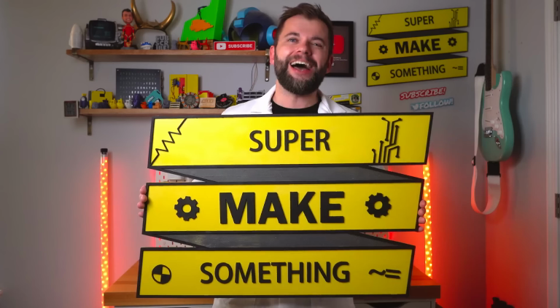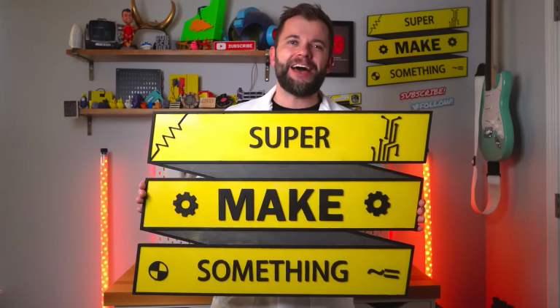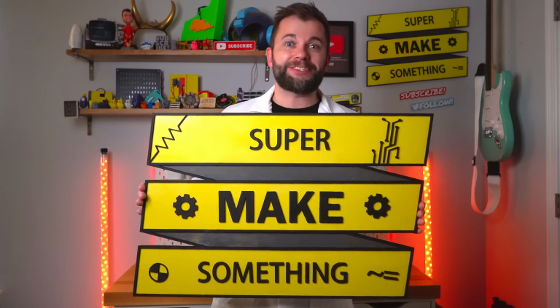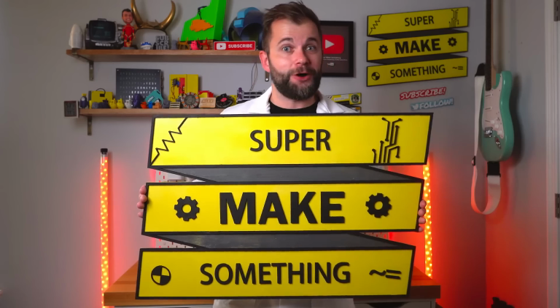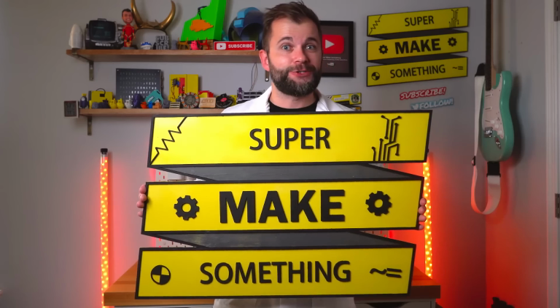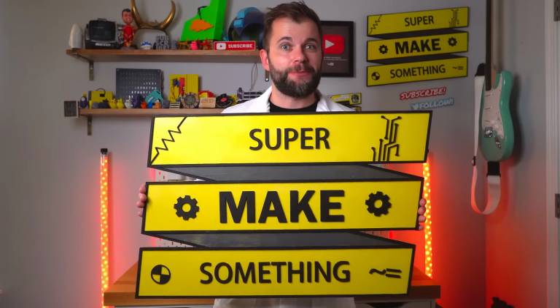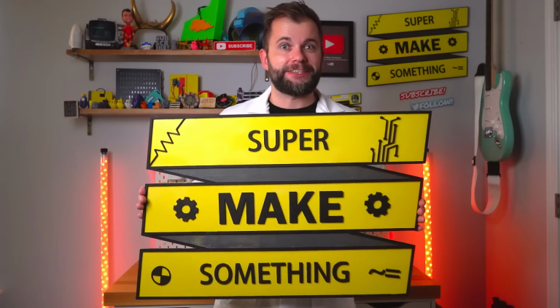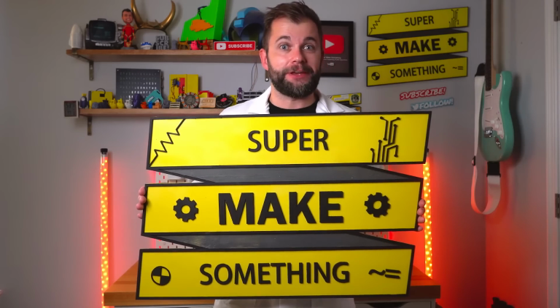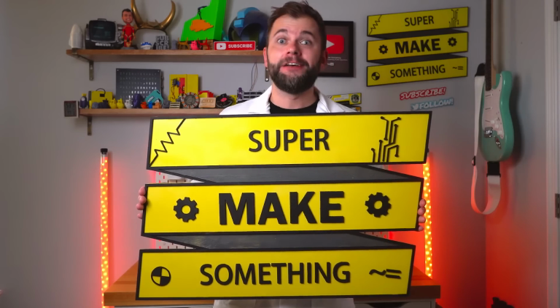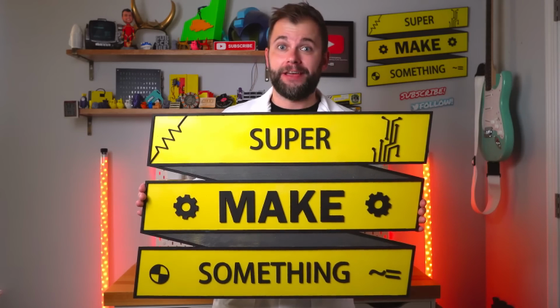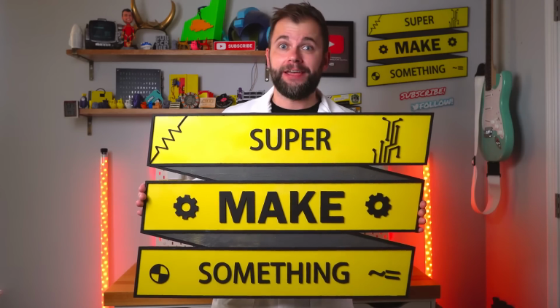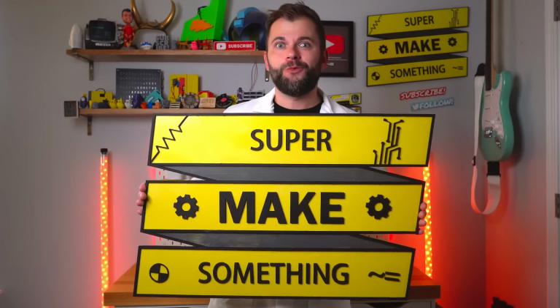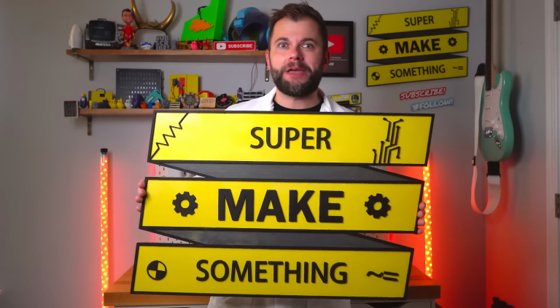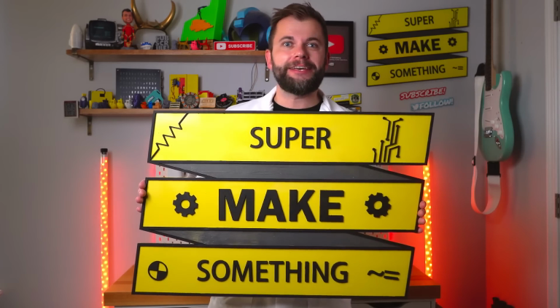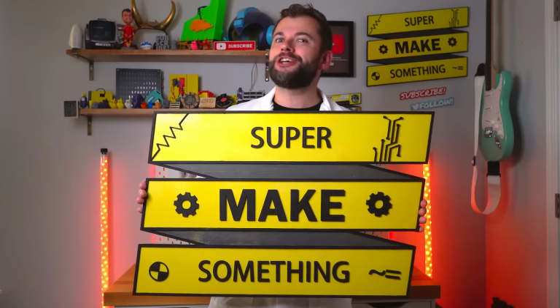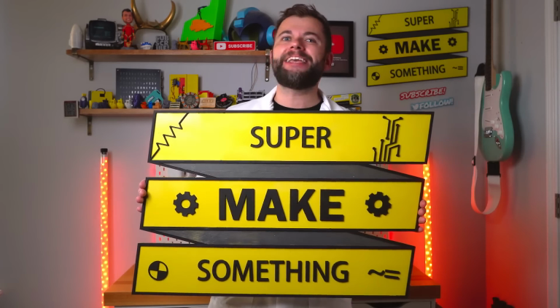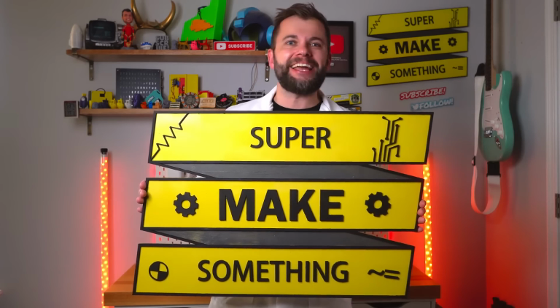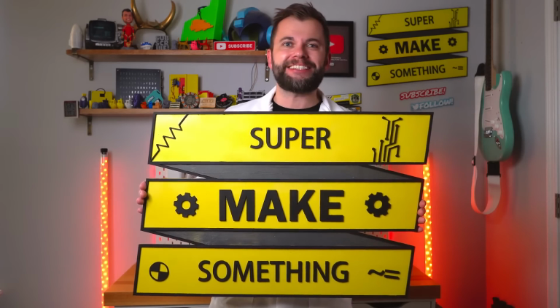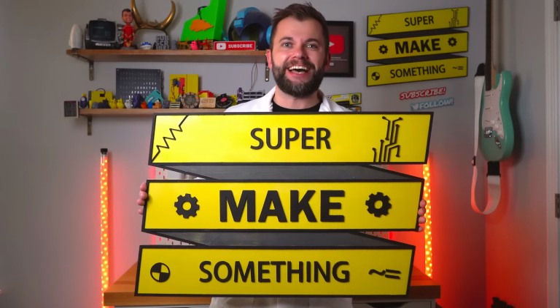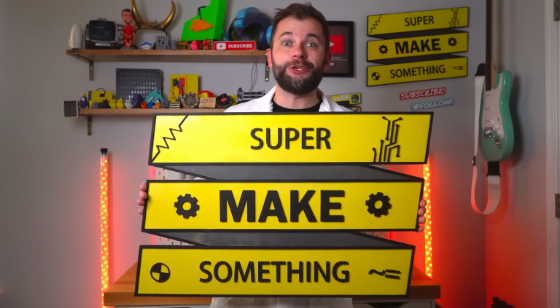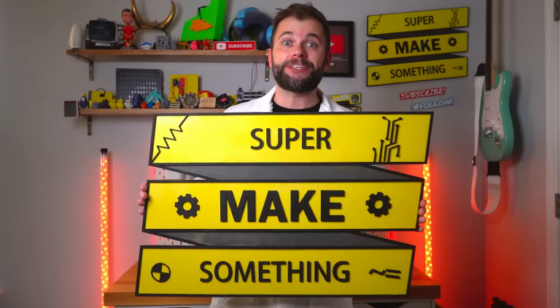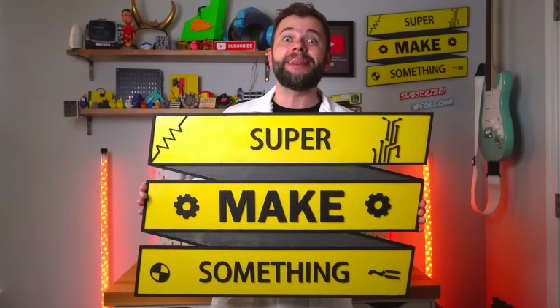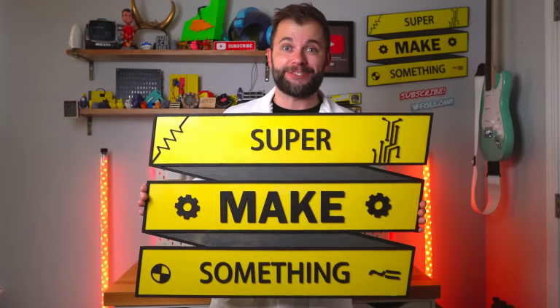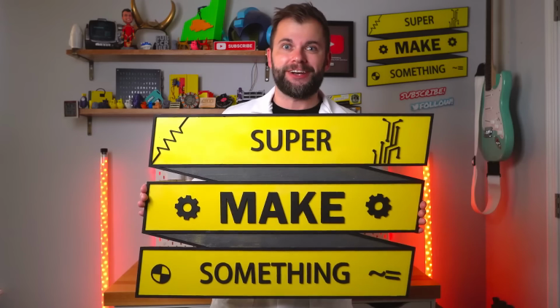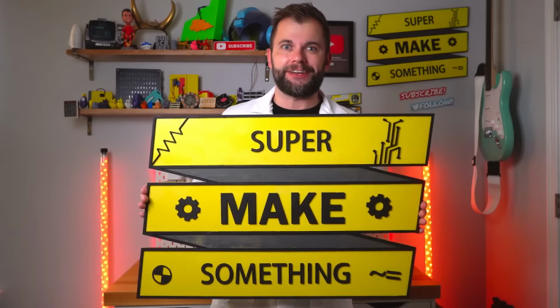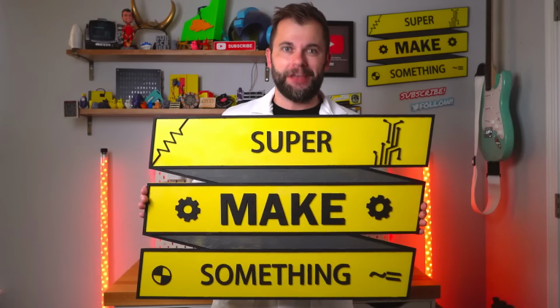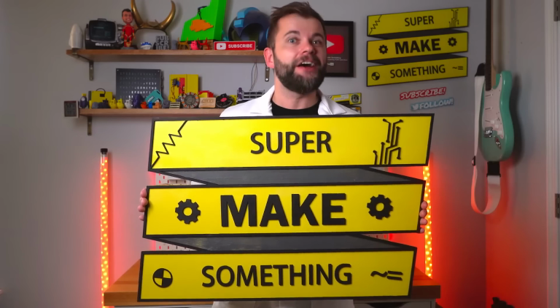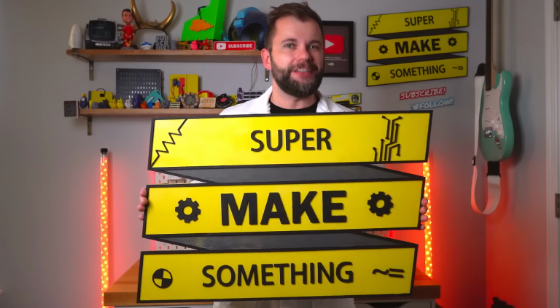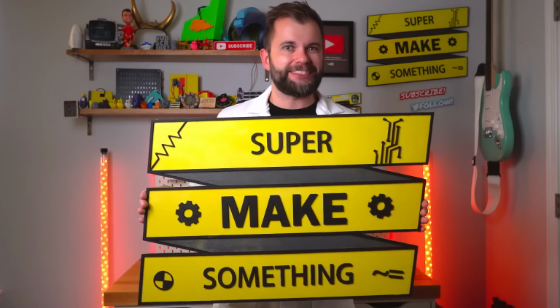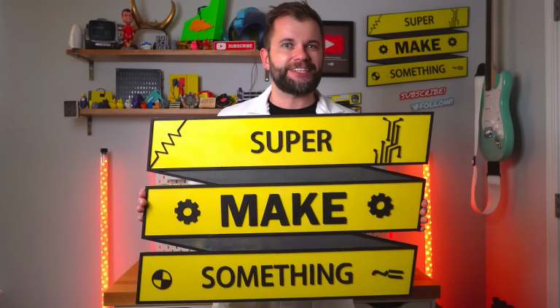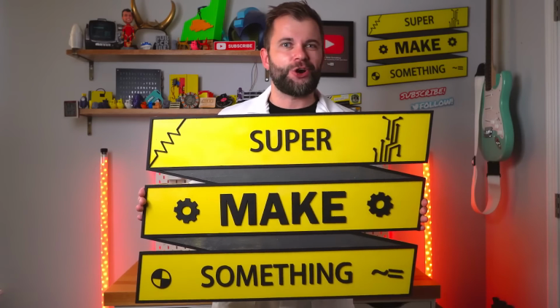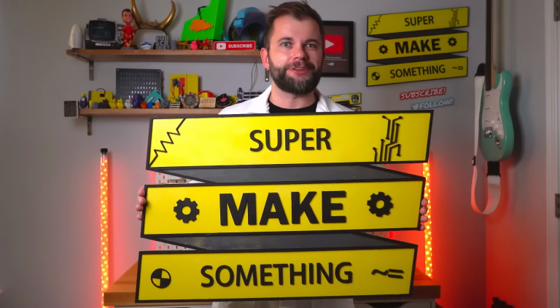Hi, I'm Alex and welcome to Super Make Something. Today we're making a gigantic sign using laser cutting. Let's get started.